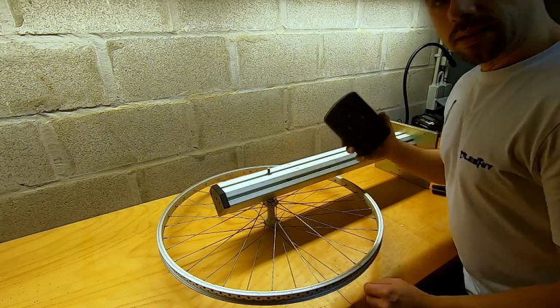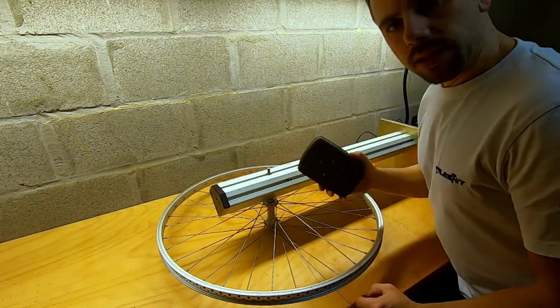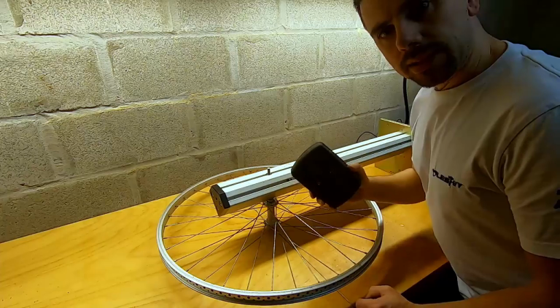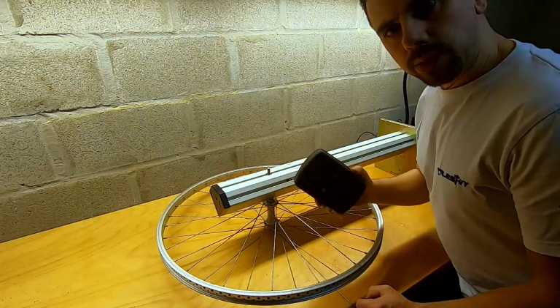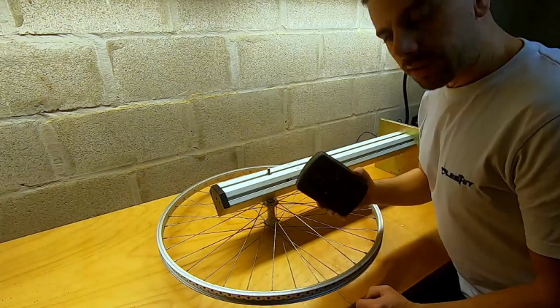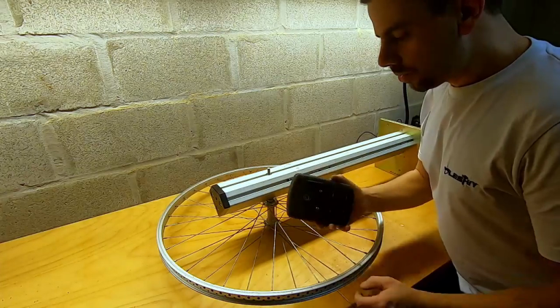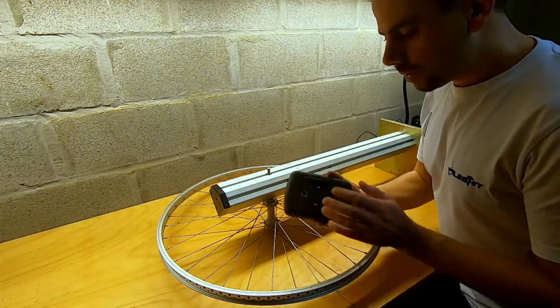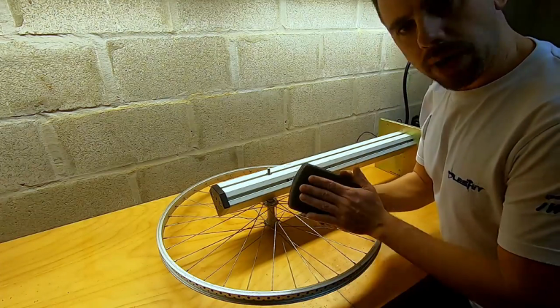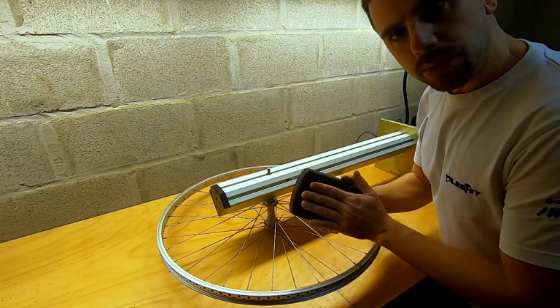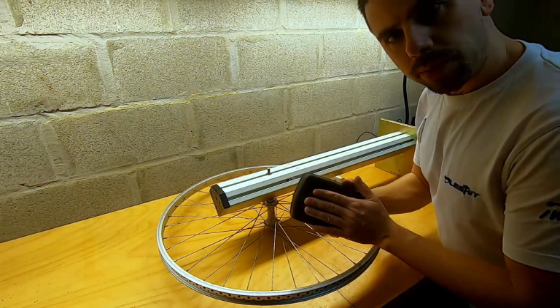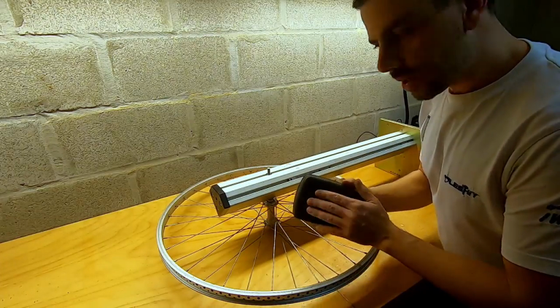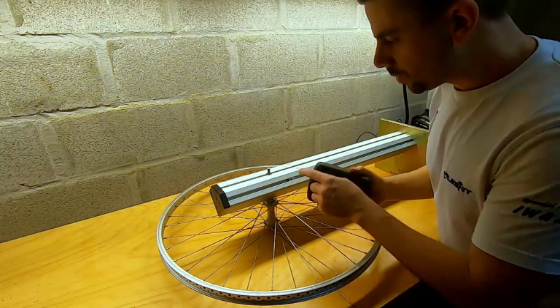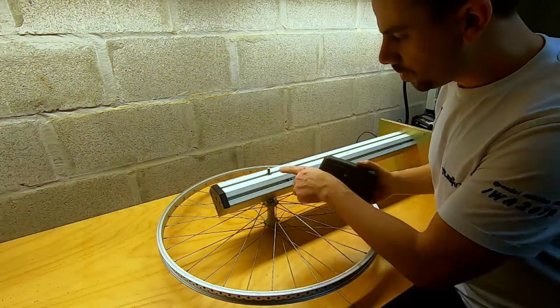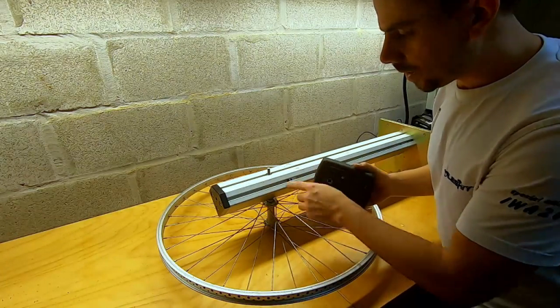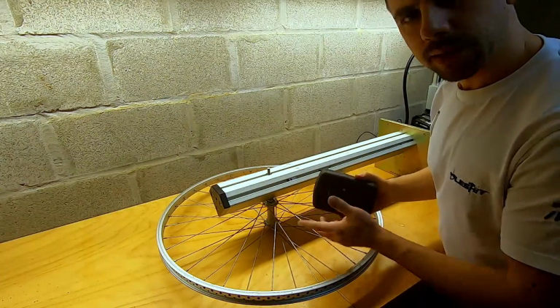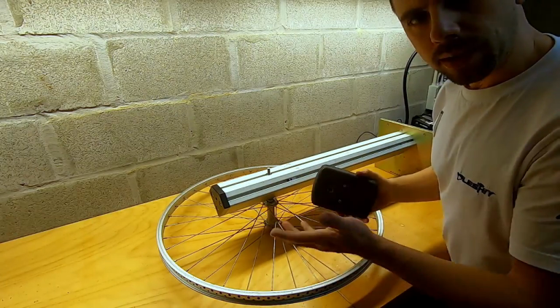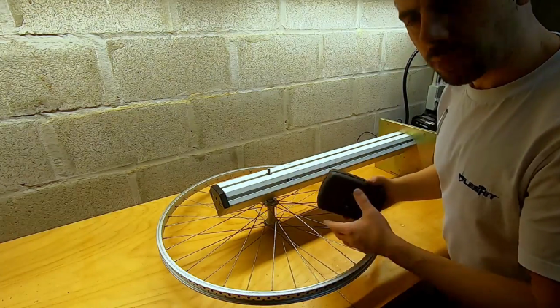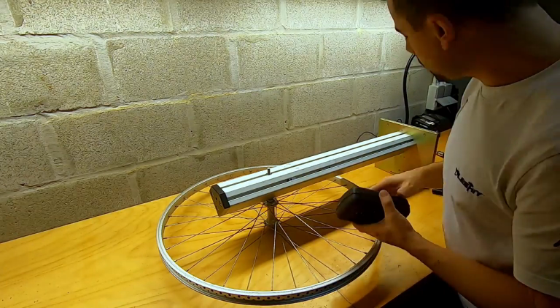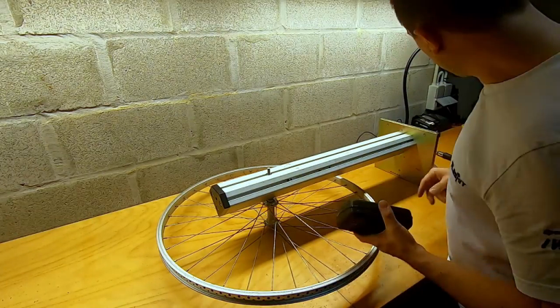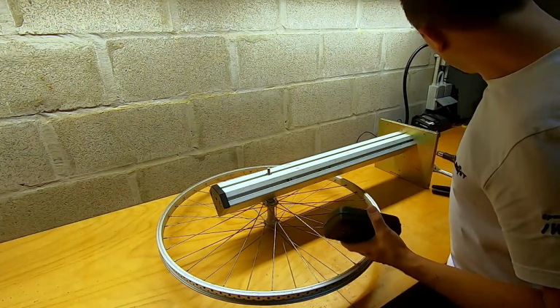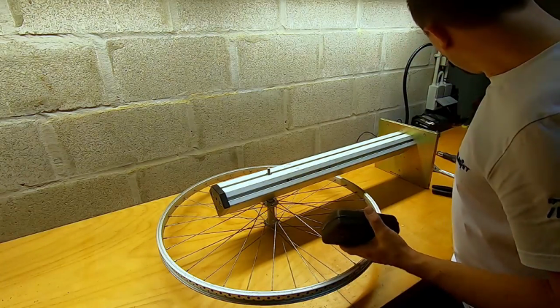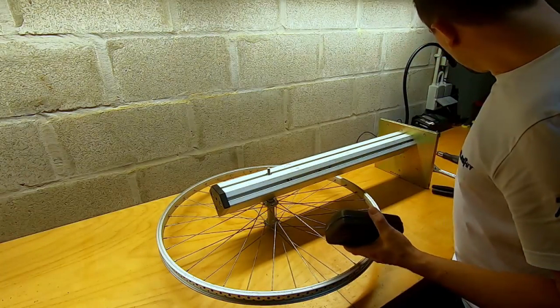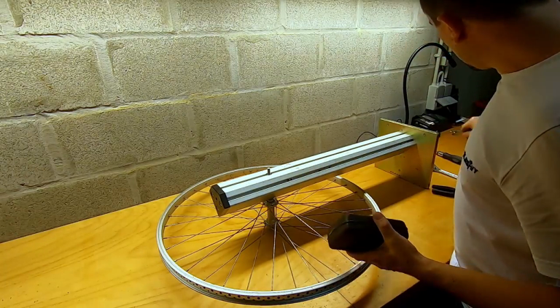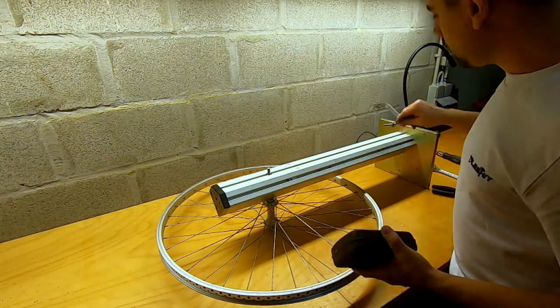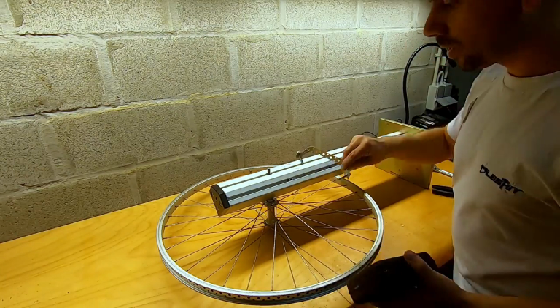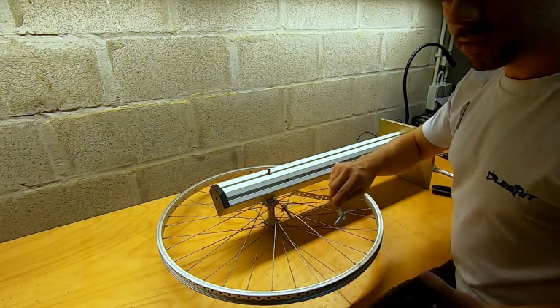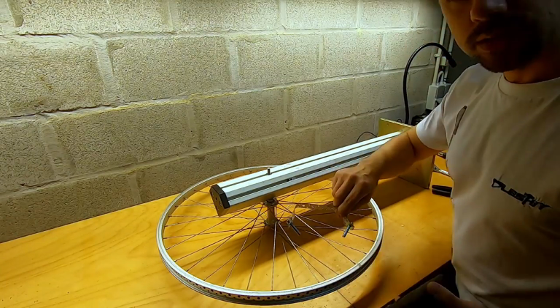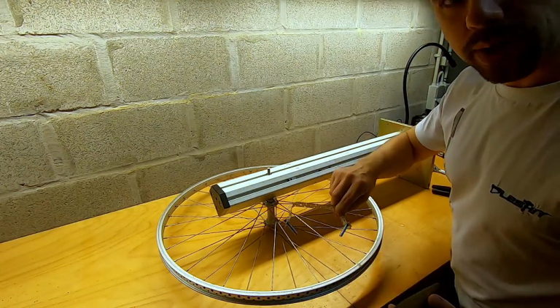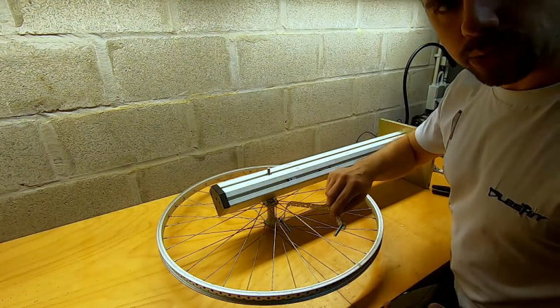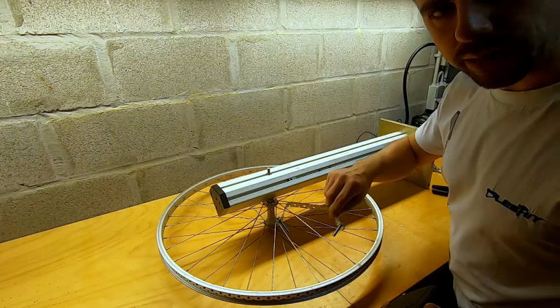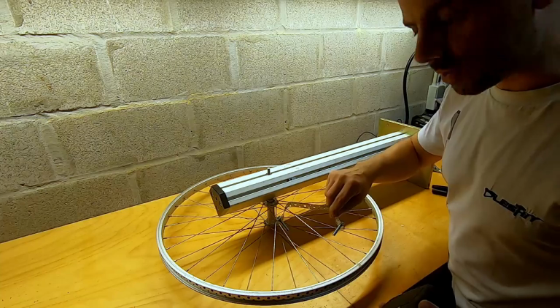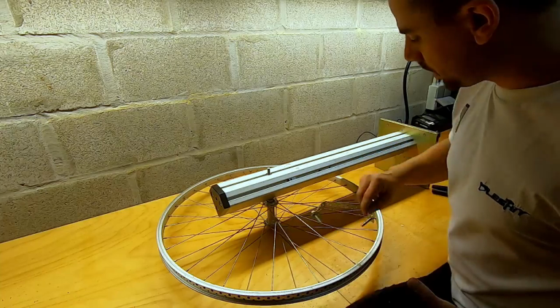The last thing we've got to do is mount the barbecue engine to the back, bolt it down — and I'll be using some band wire for this.